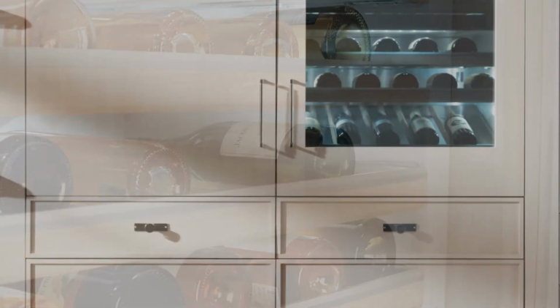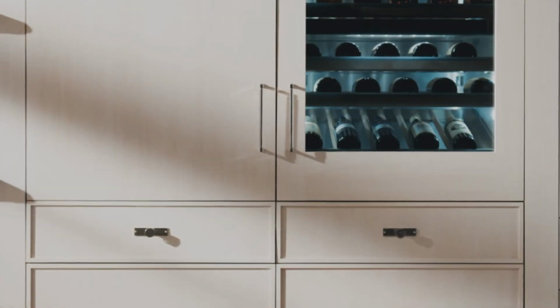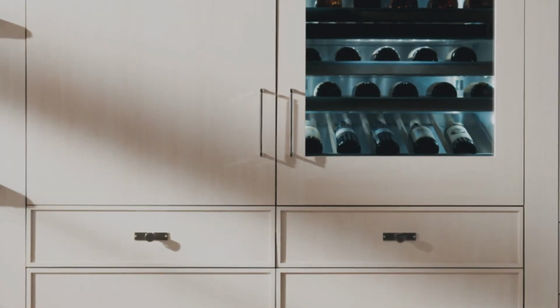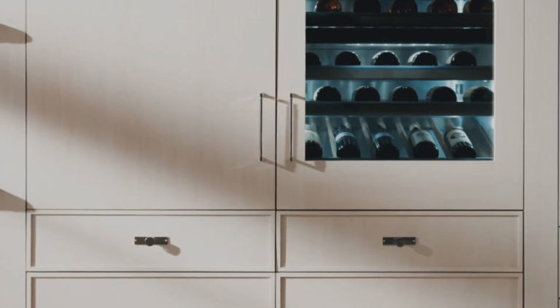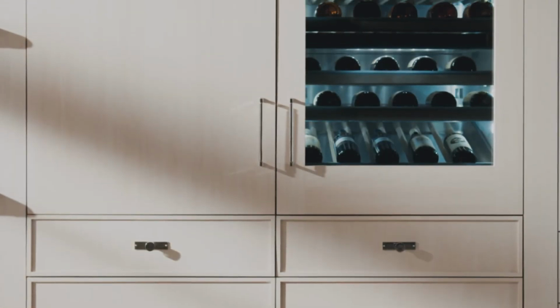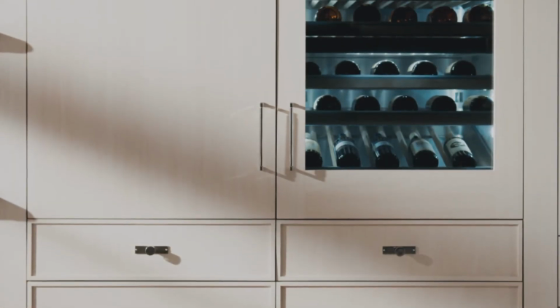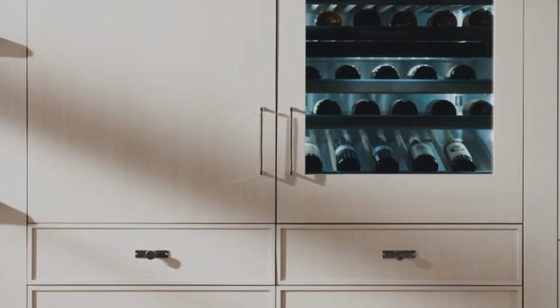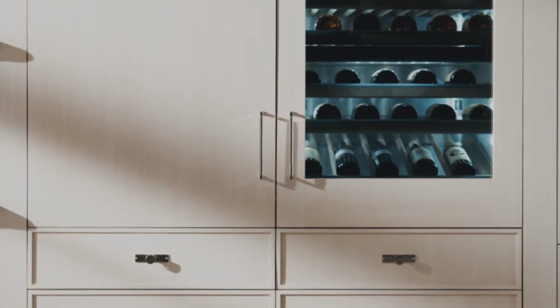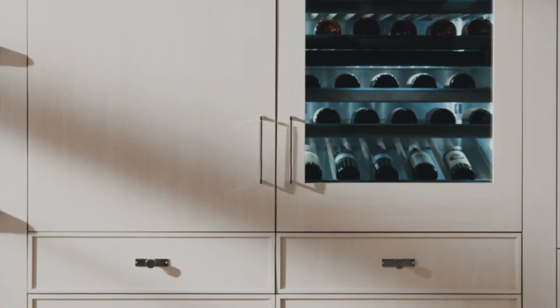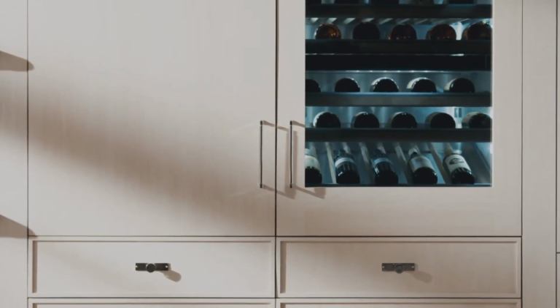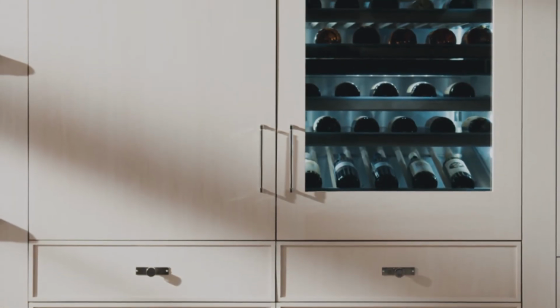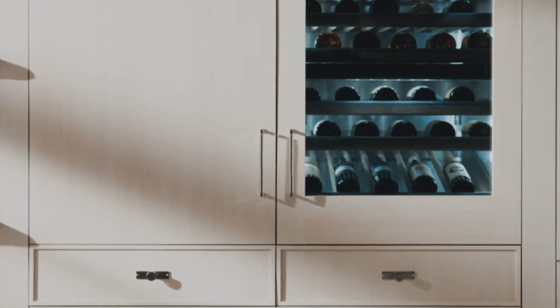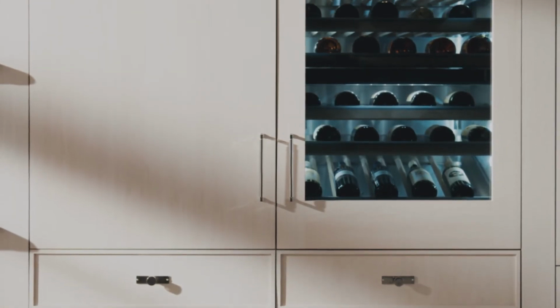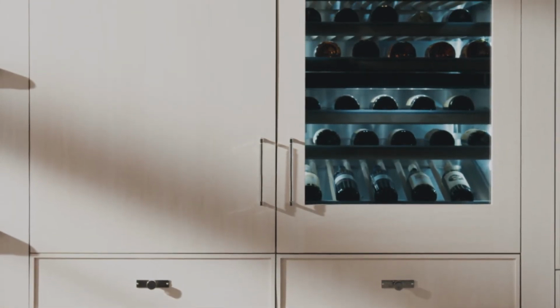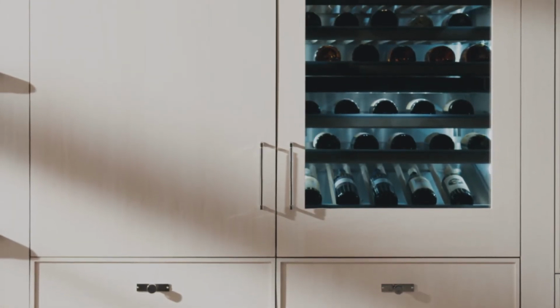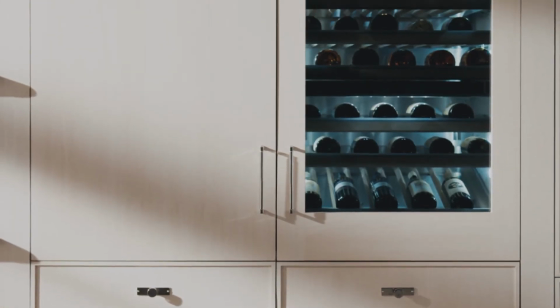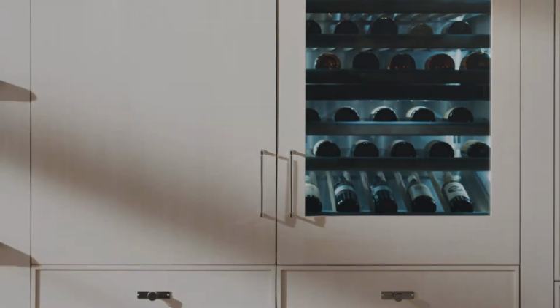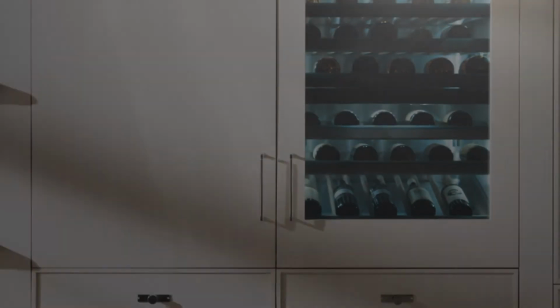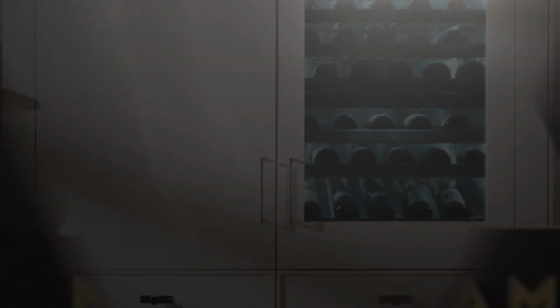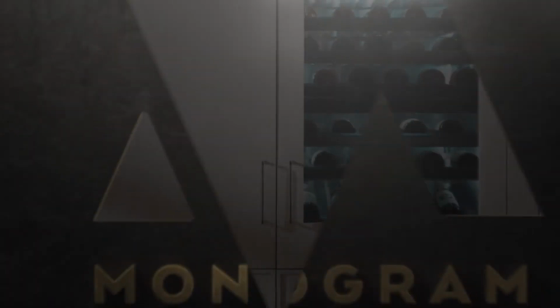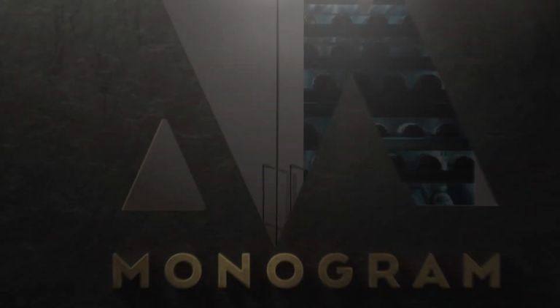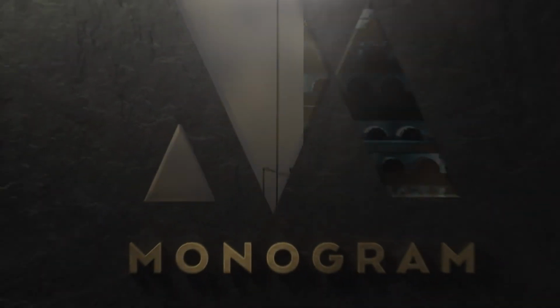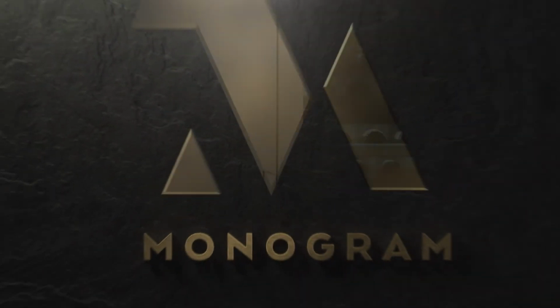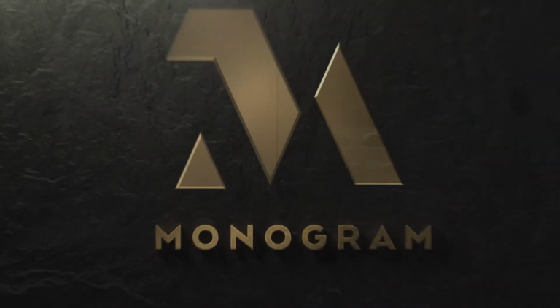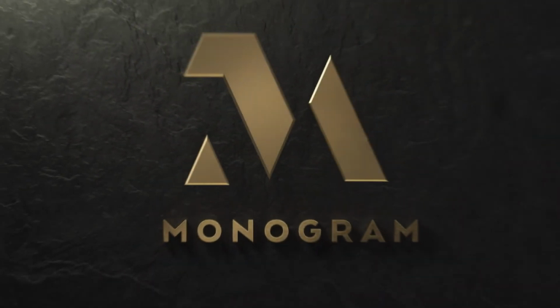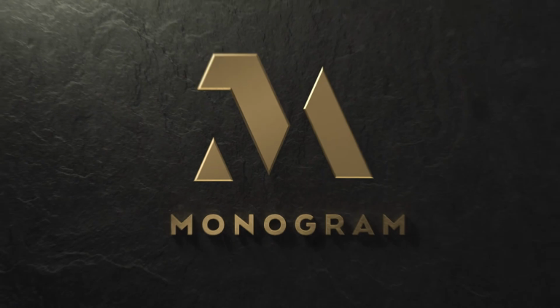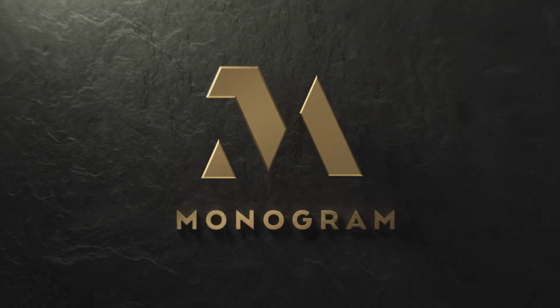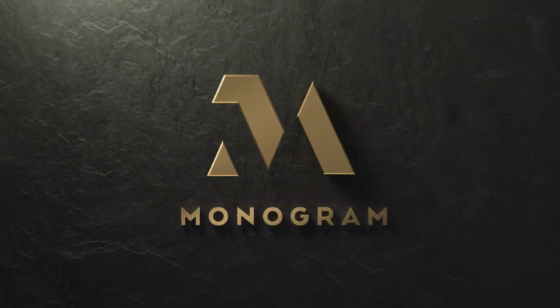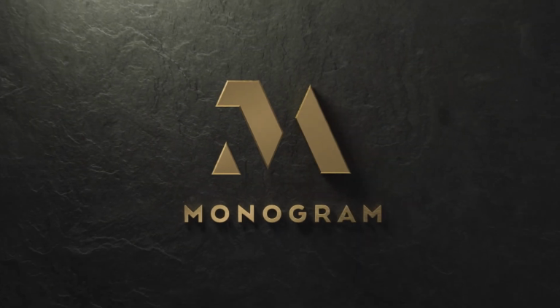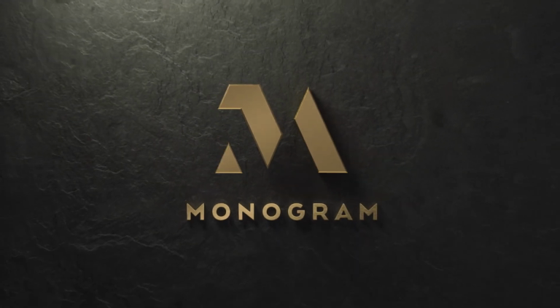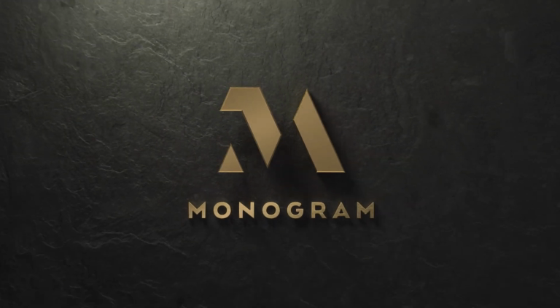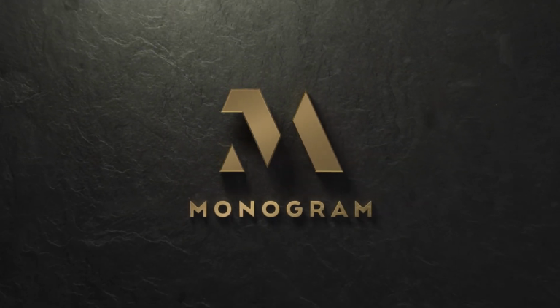Altogether, this Monogram wine refrigerator is redefining luxury appliances, one detail at a time.